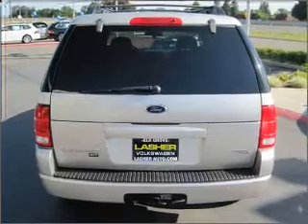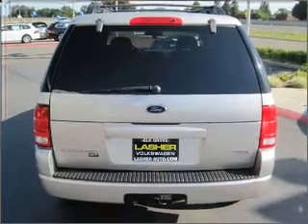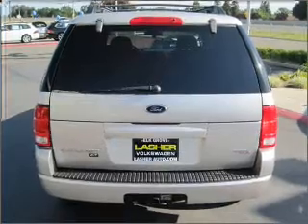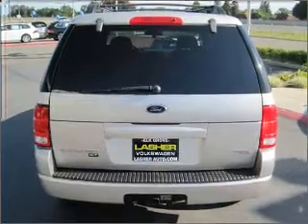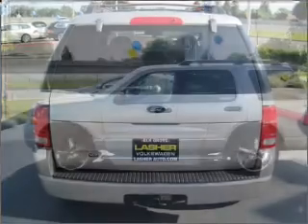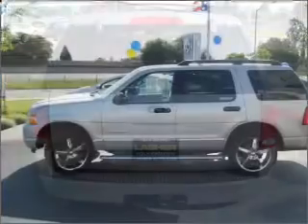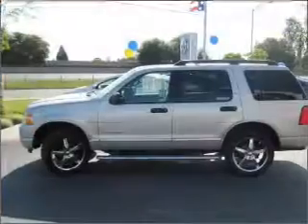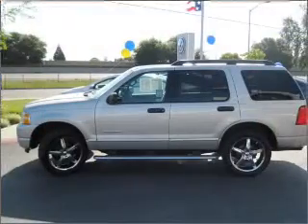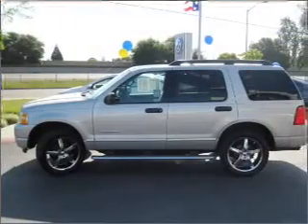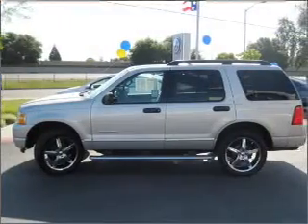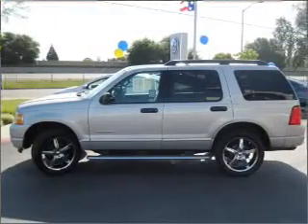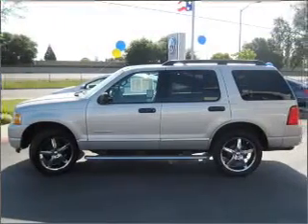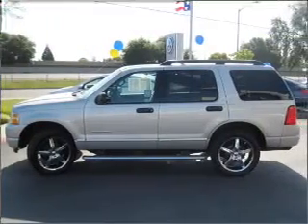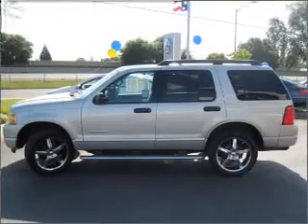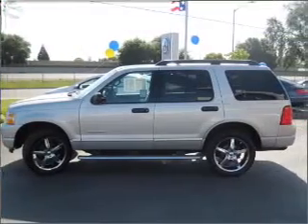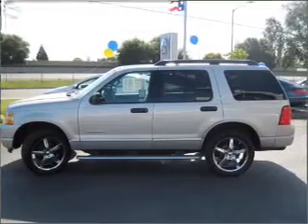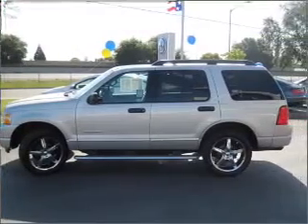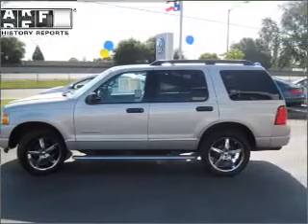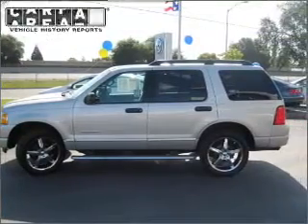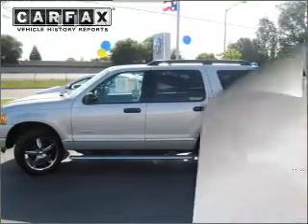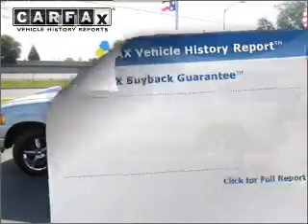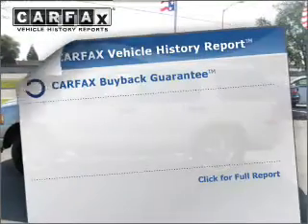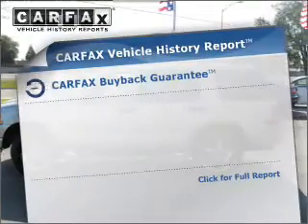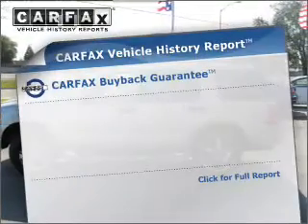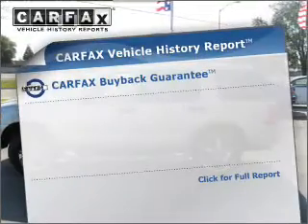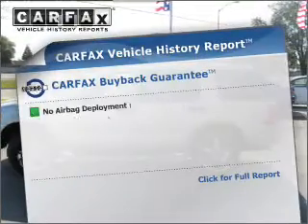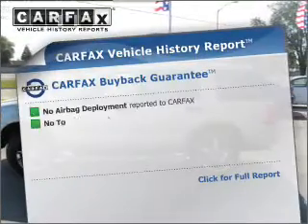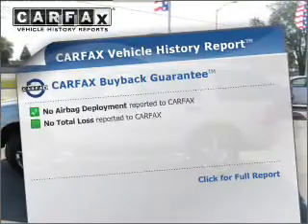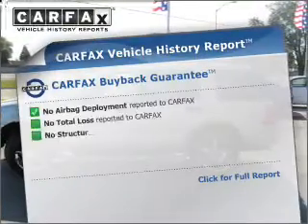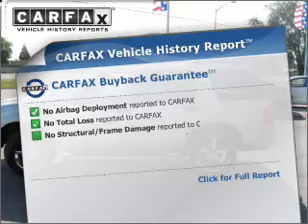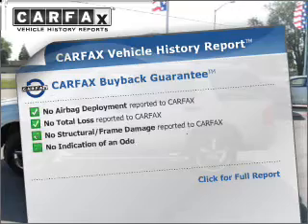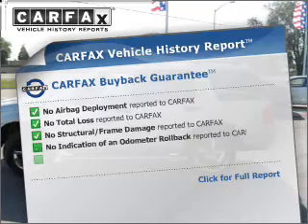Anti-lock brakes help you bring your vehicle to a safe stop. Carfax has offered to provide you with peace of mind.